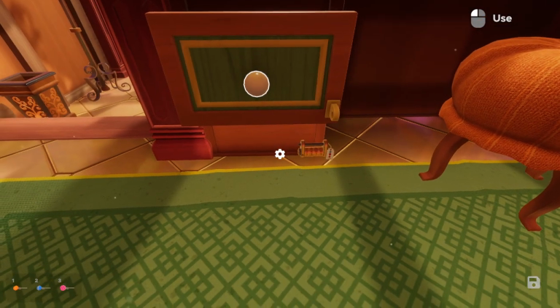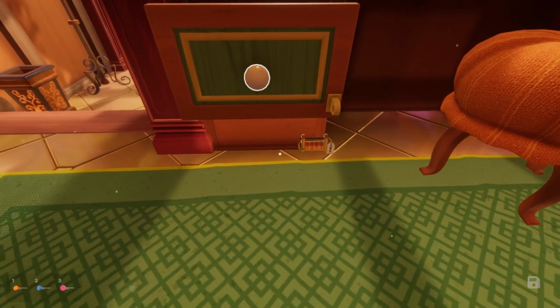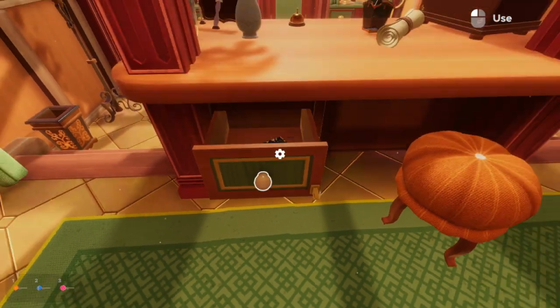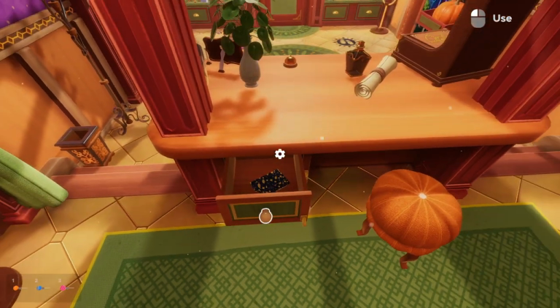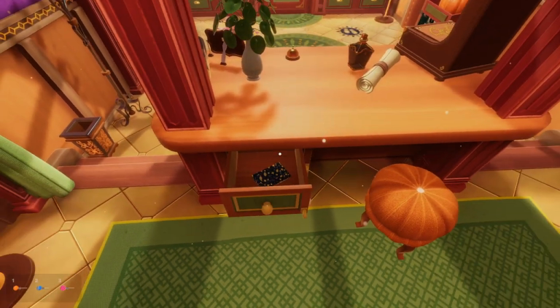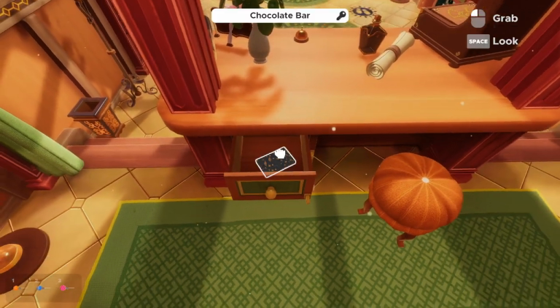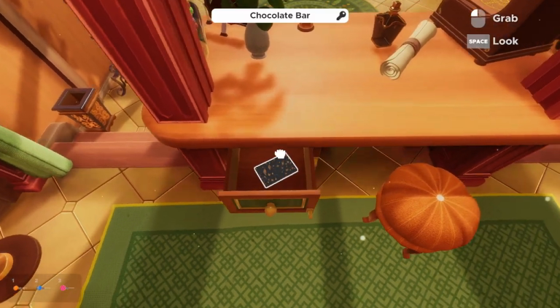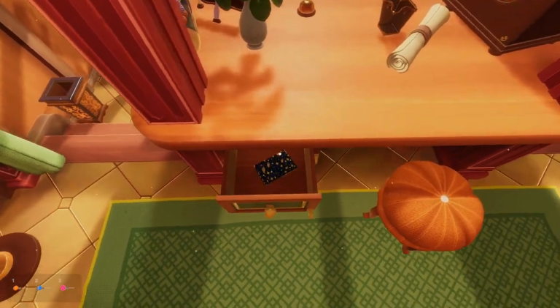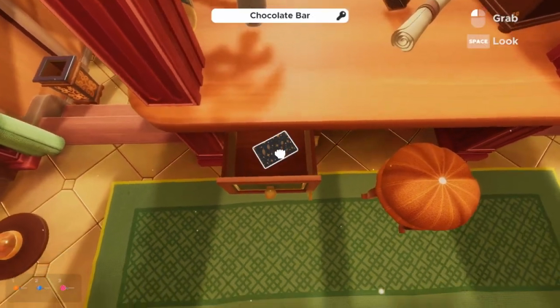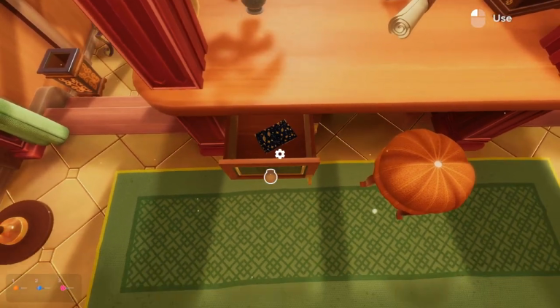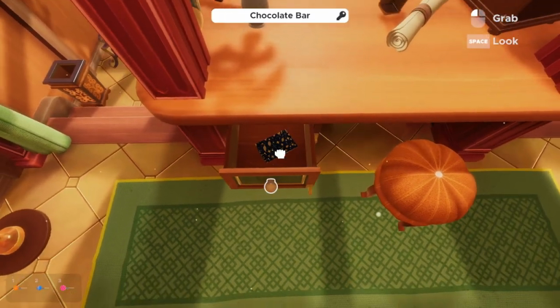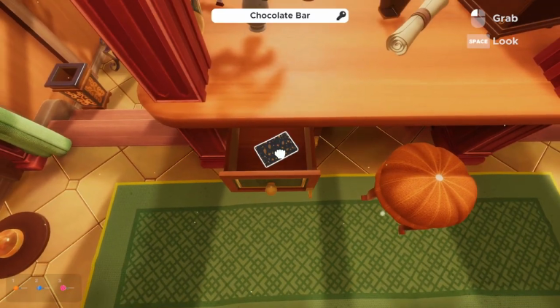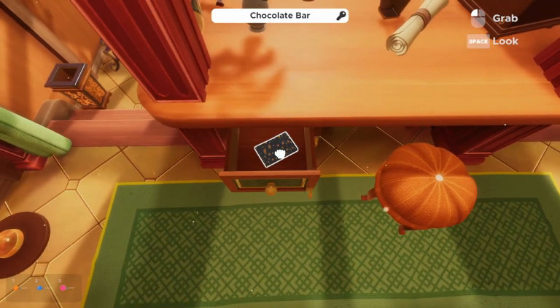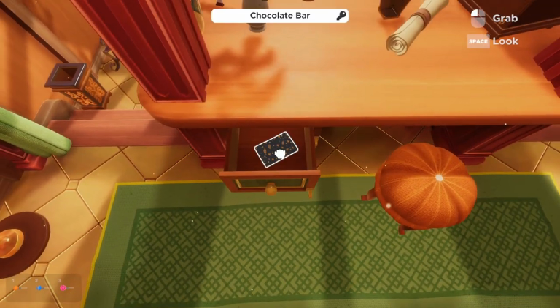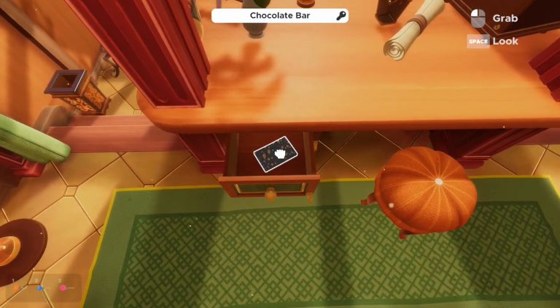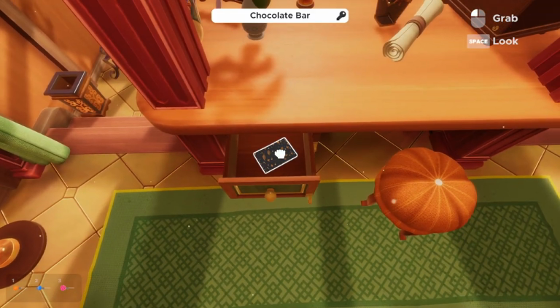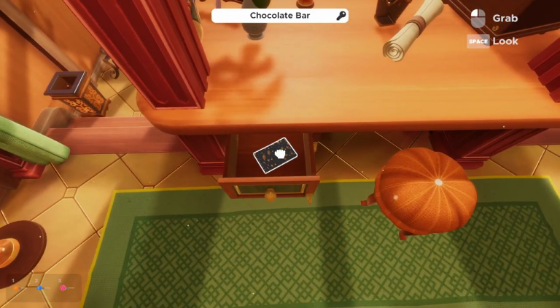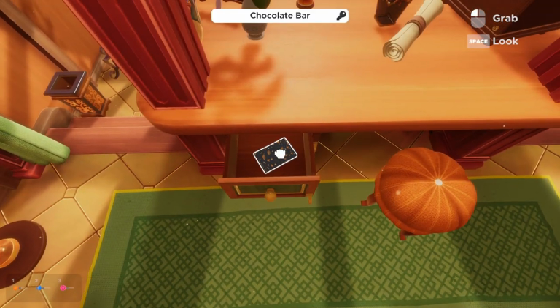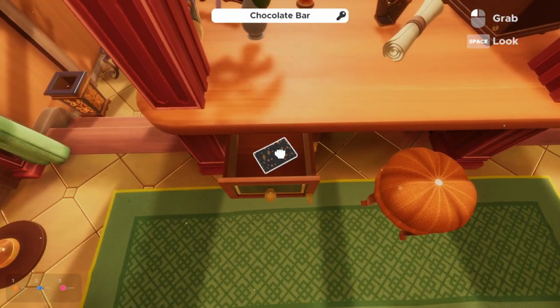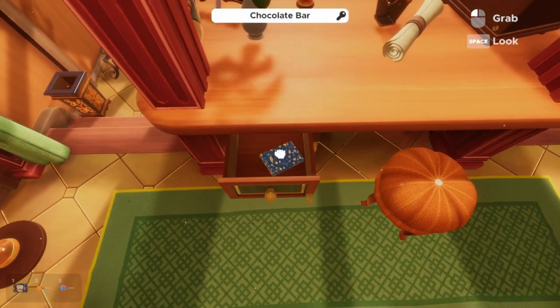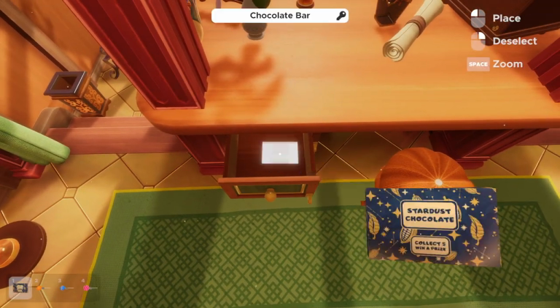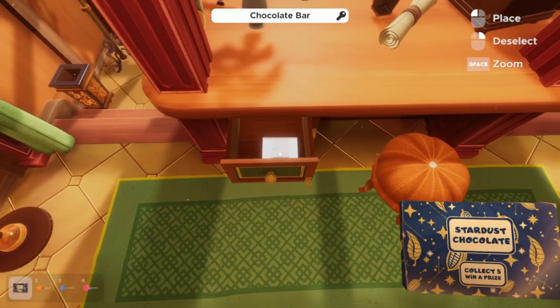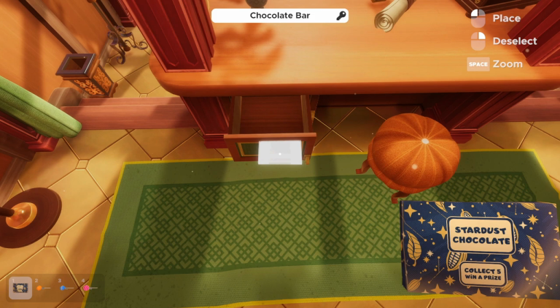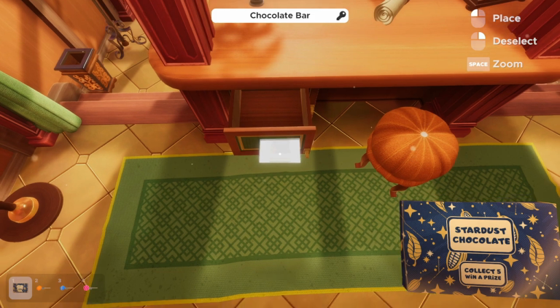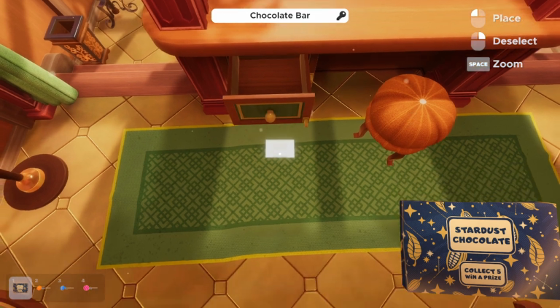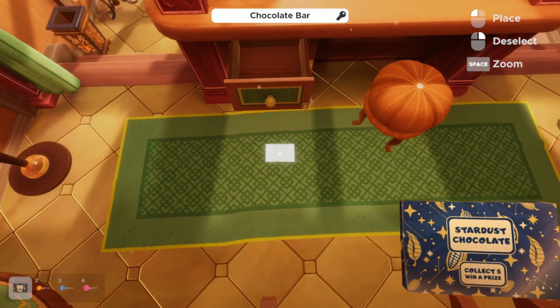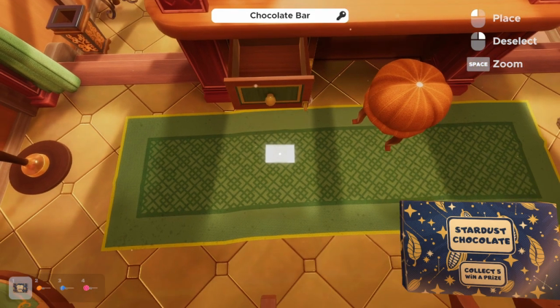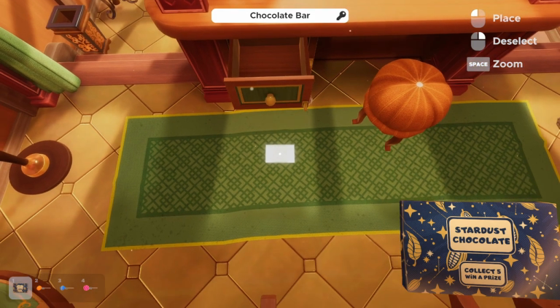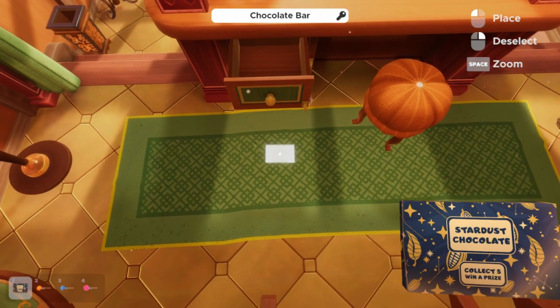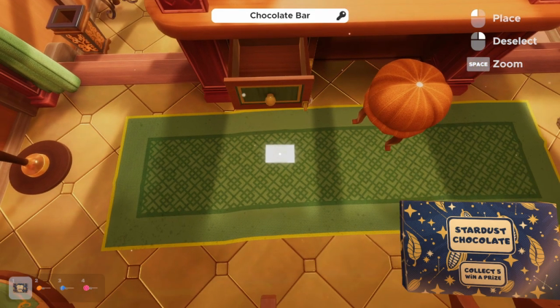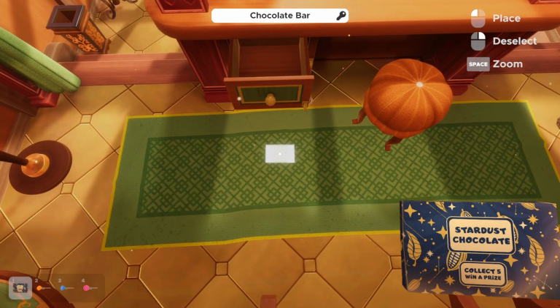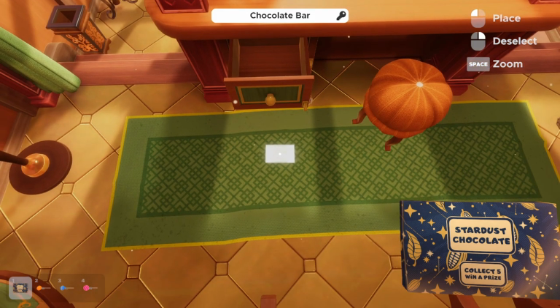From 26 plus 9 is 35, and our combination is 3579. Inside this we get a chocolate bar, which we'll save for later.